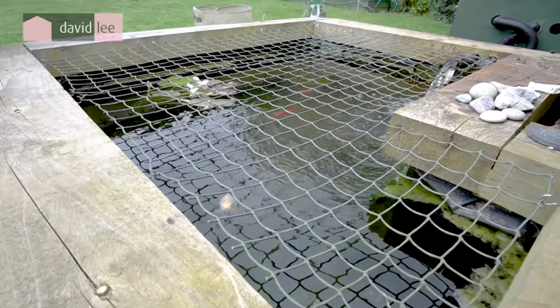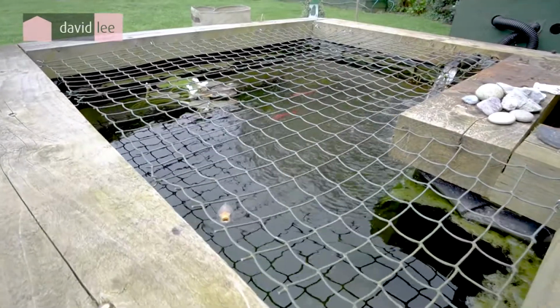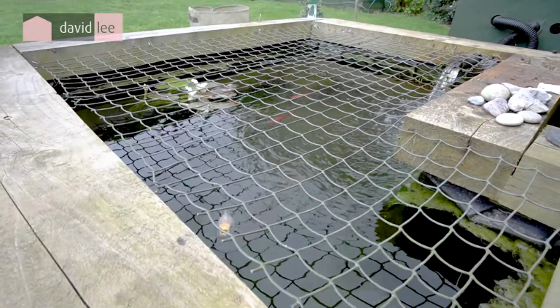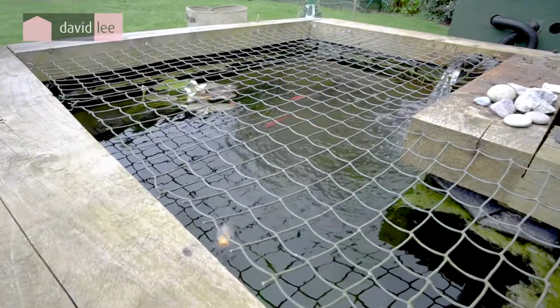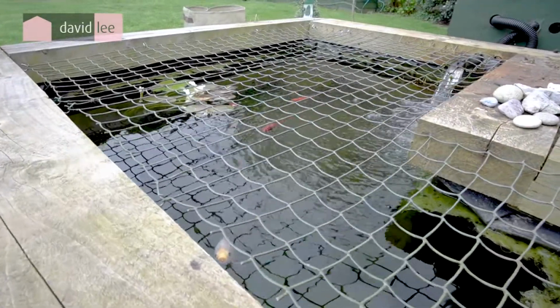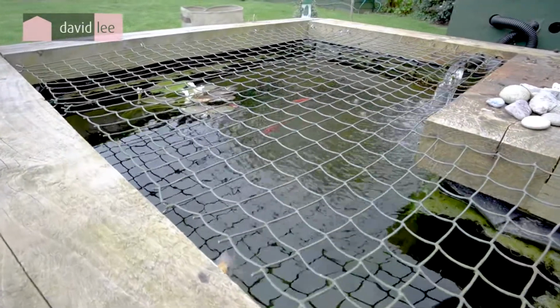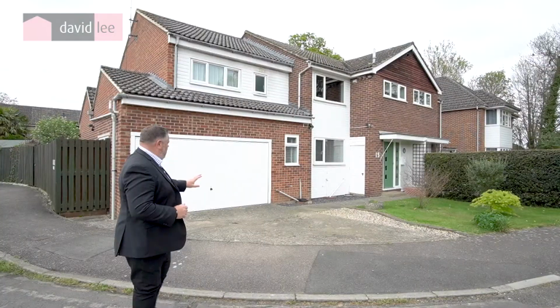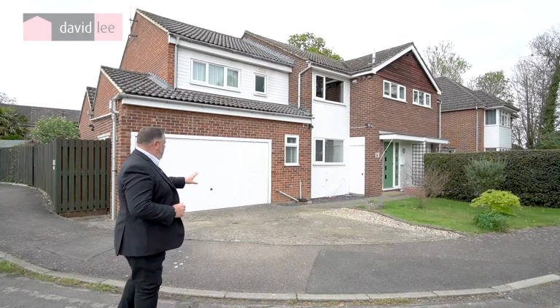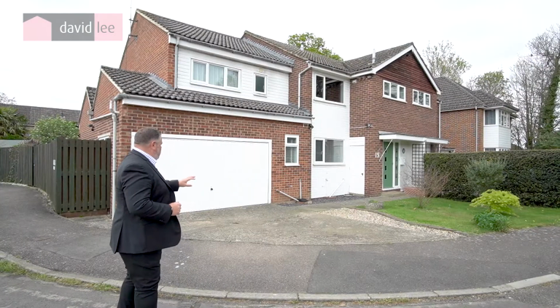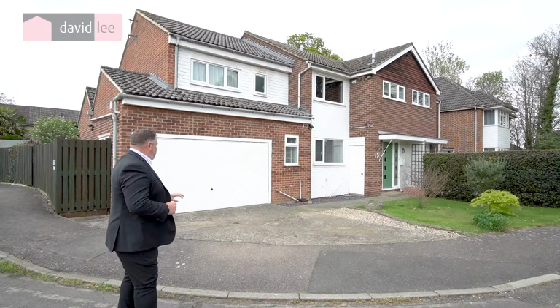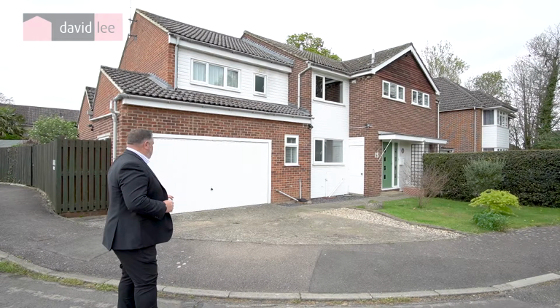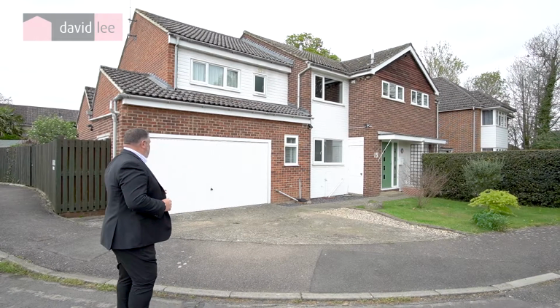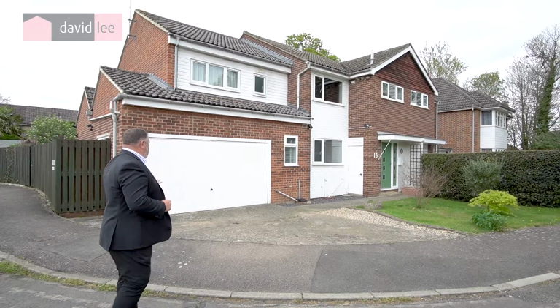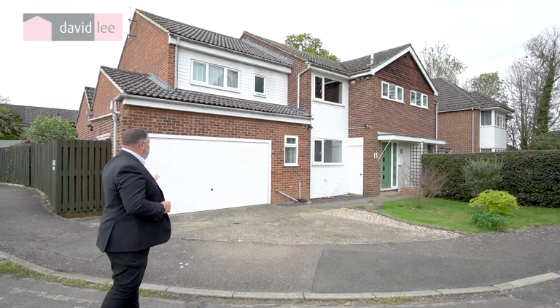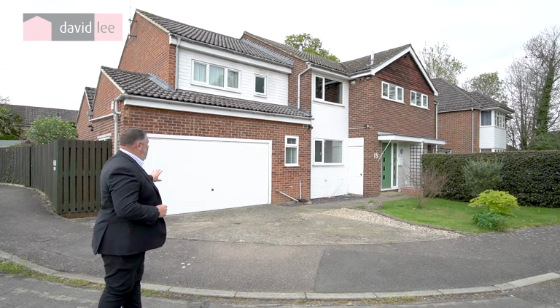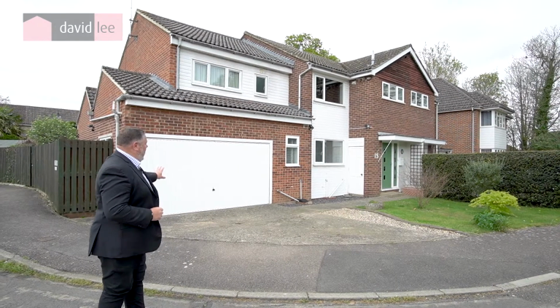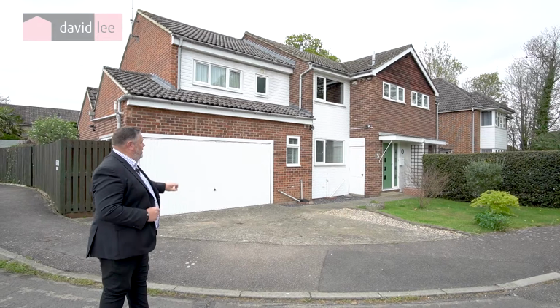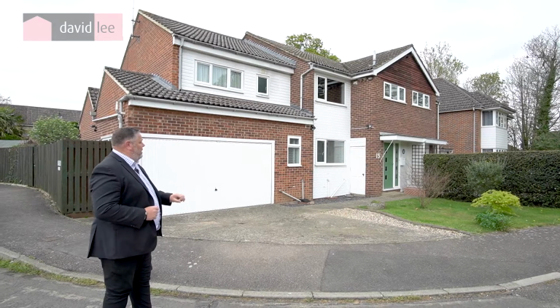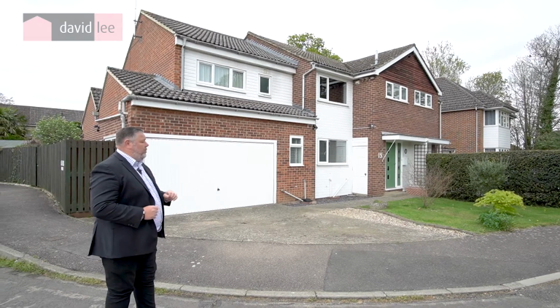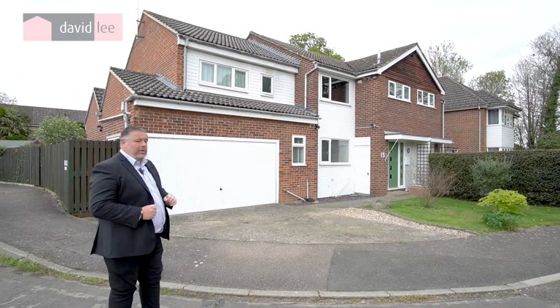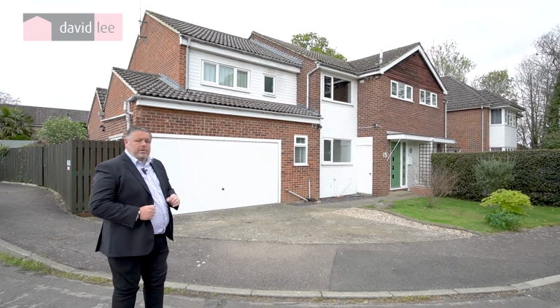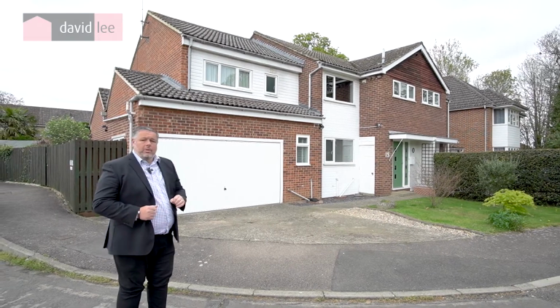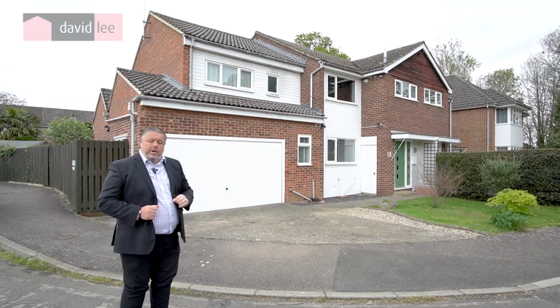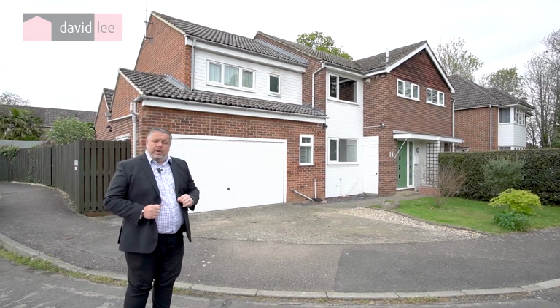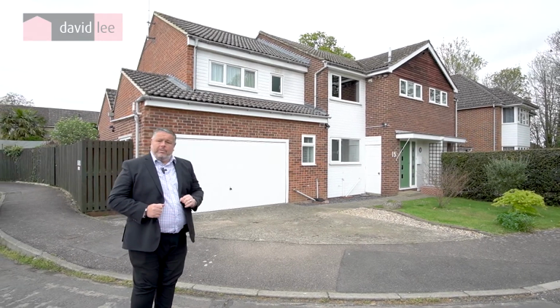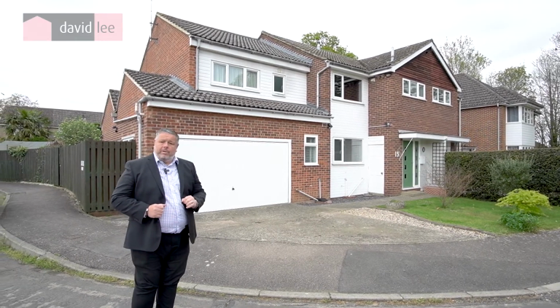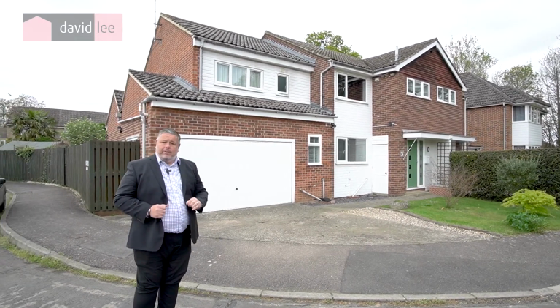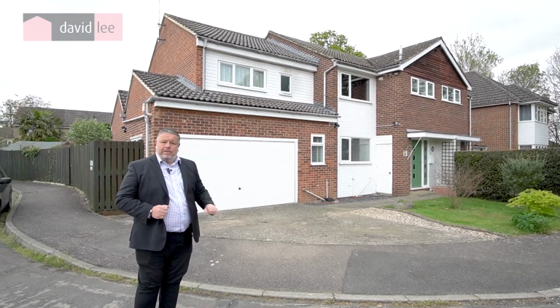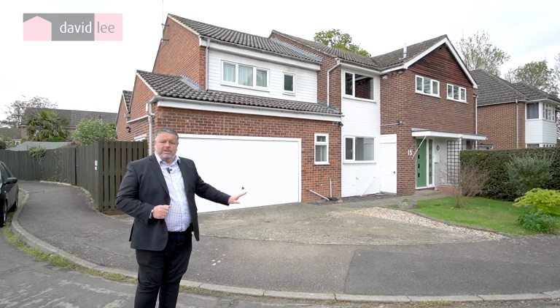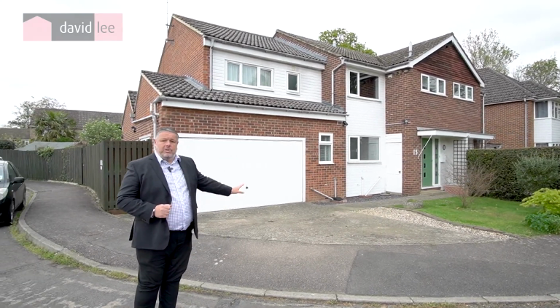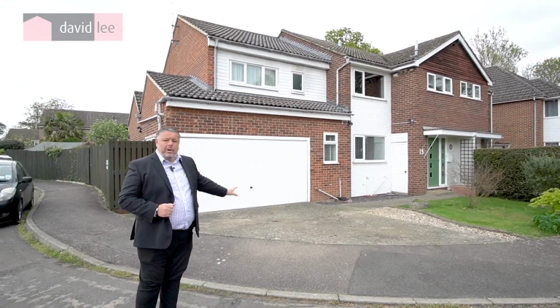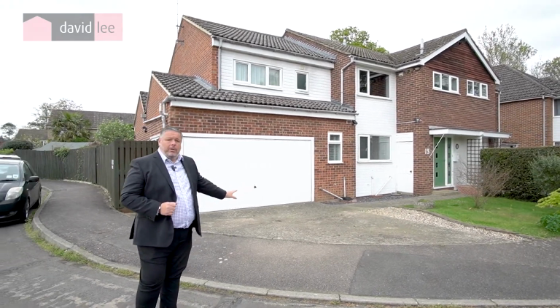As you can see, the property's got plenty of off-road parking and a double garage. Why don't you come through and have a look at this super home.